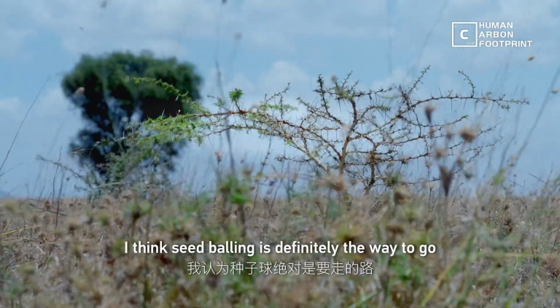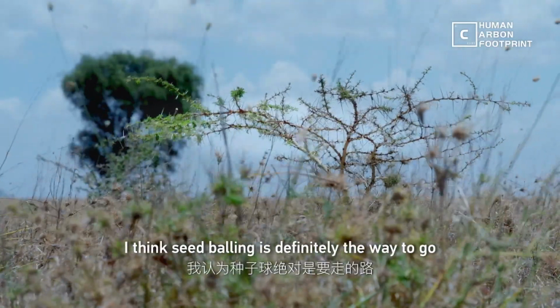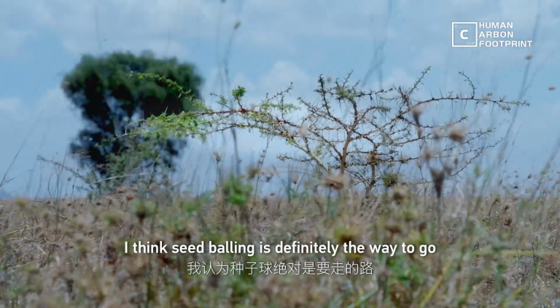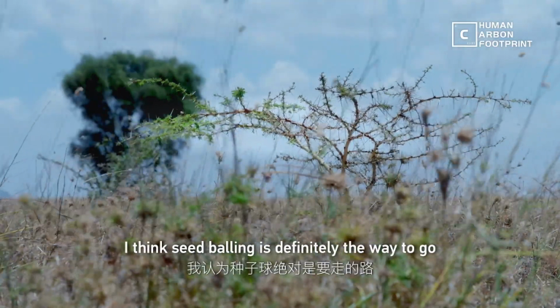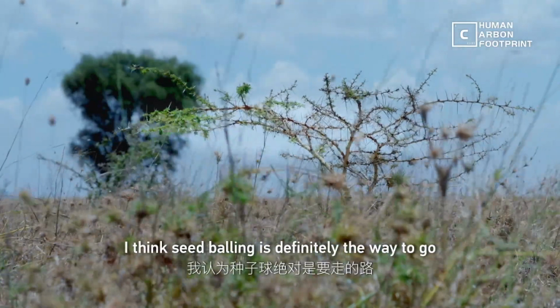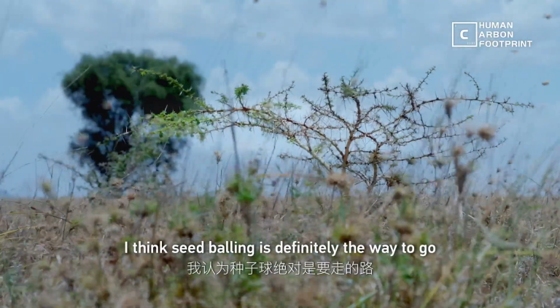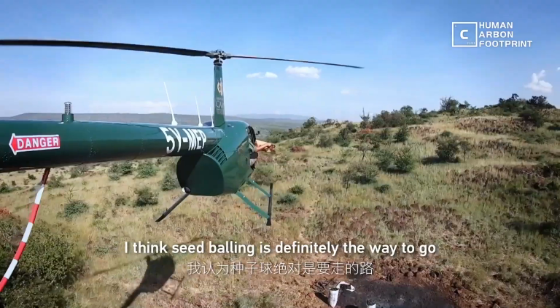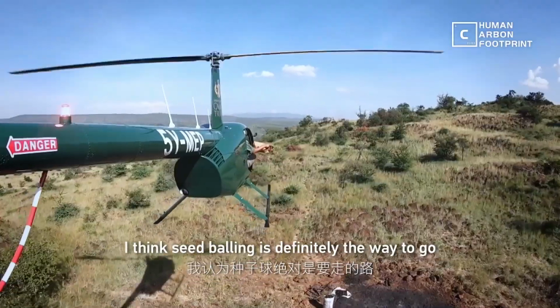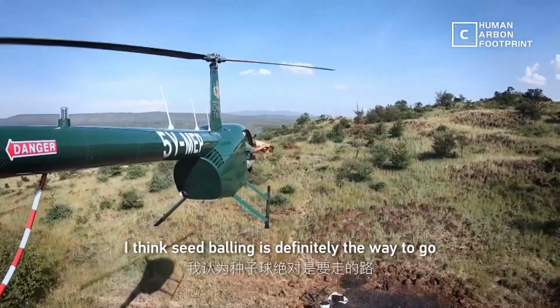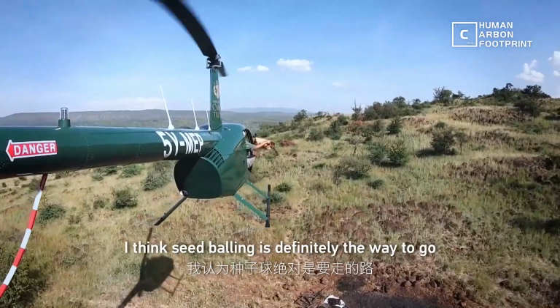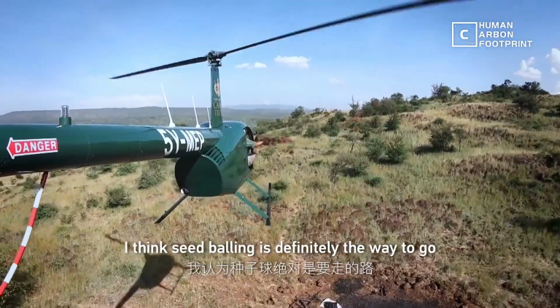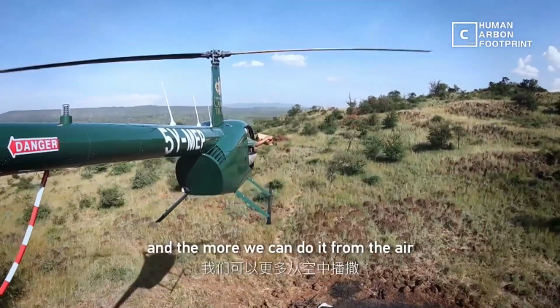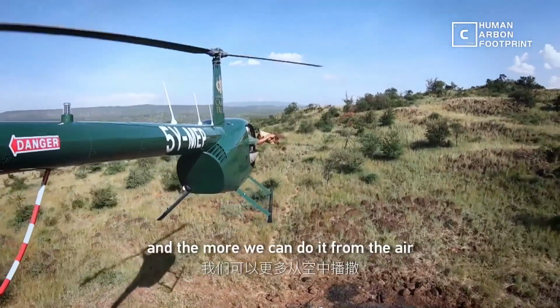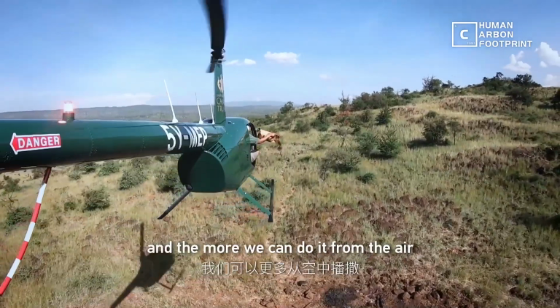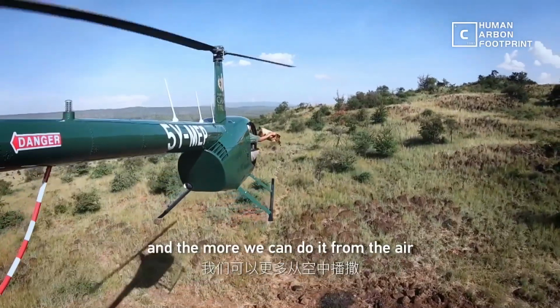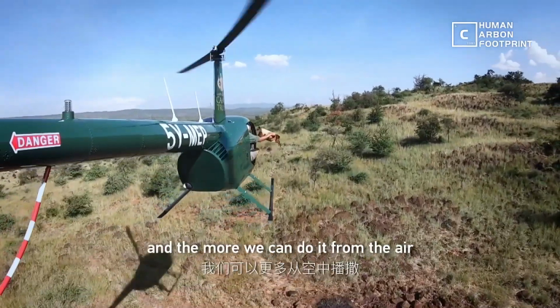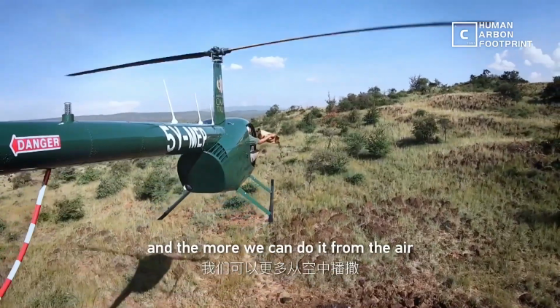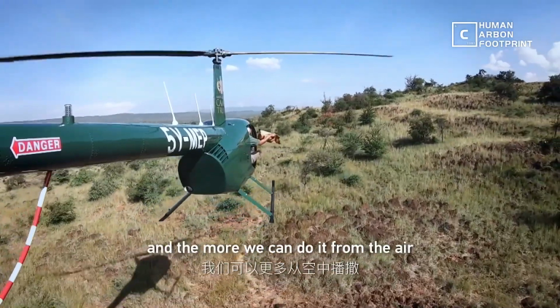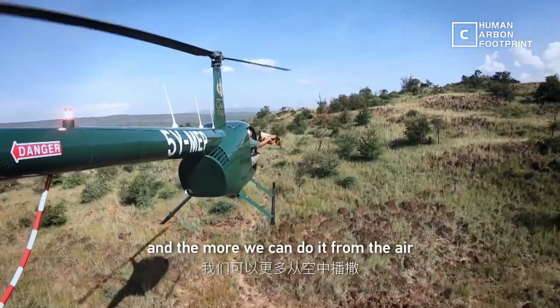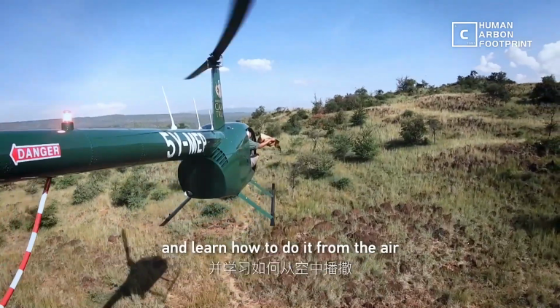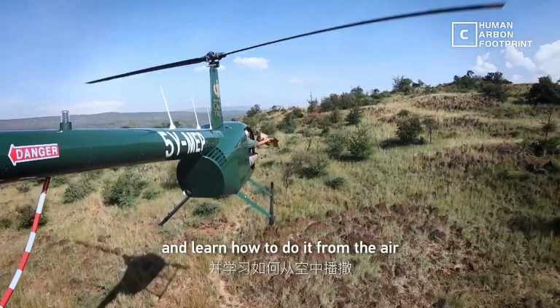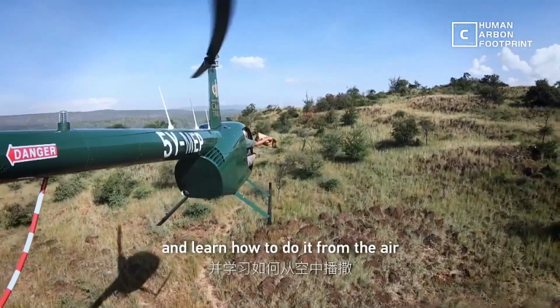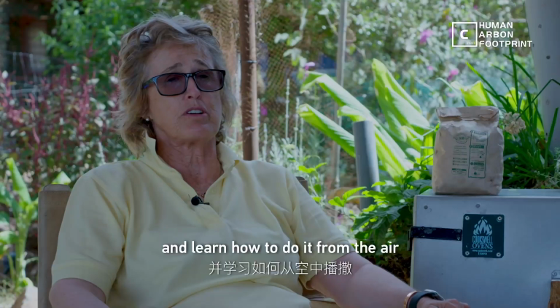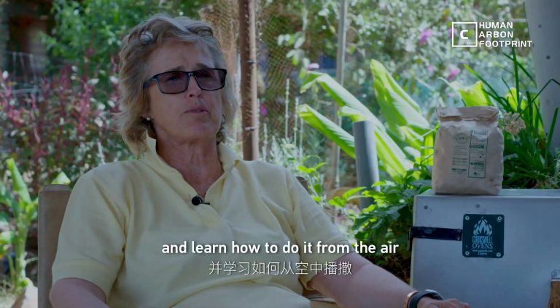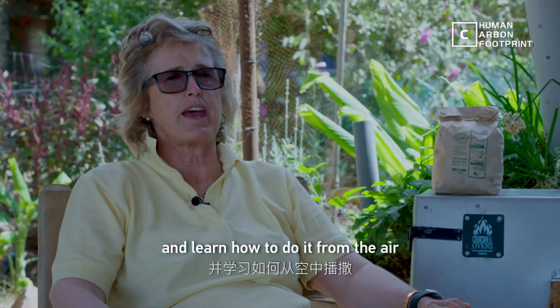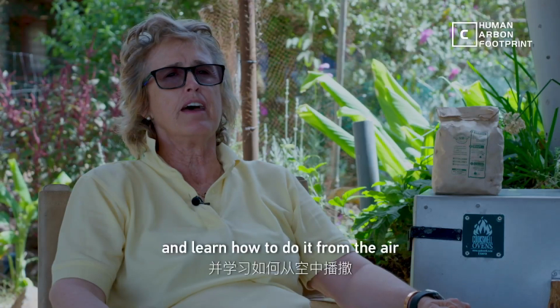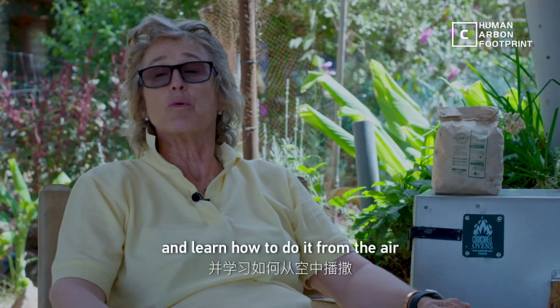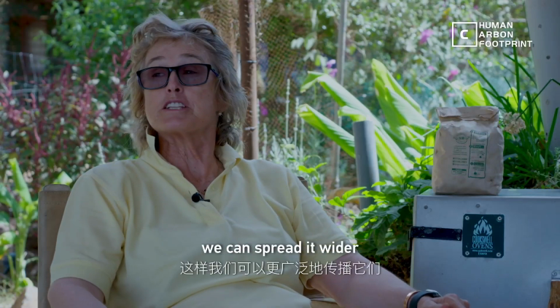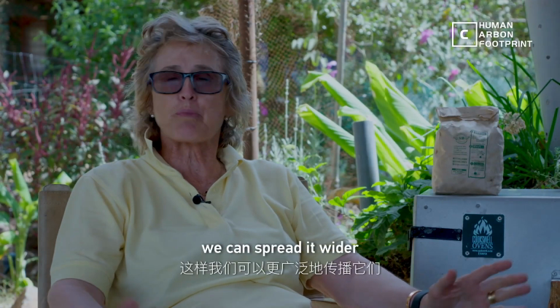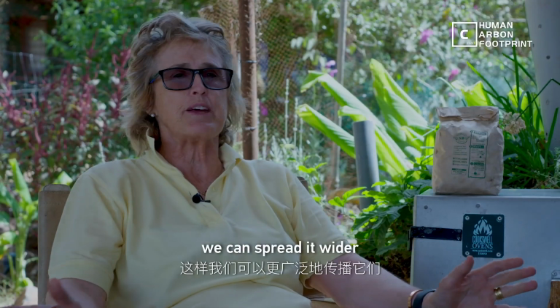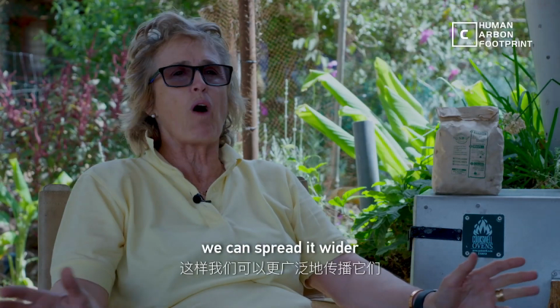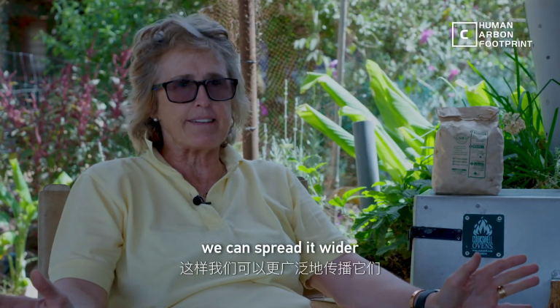I think seed bombing is definitely the way to go. And the more we can do it from the air and learn how to do it from the air, we can spread it wider.